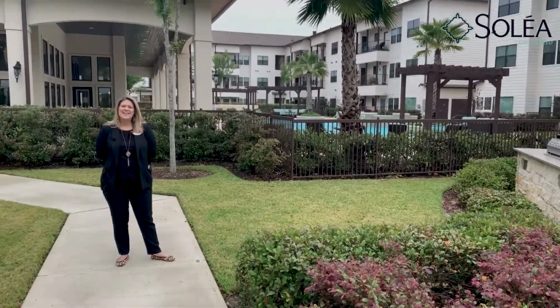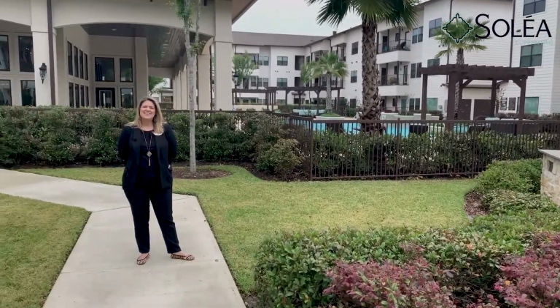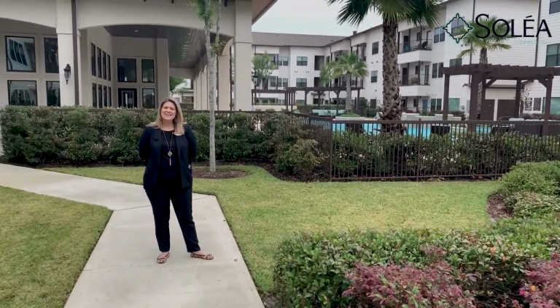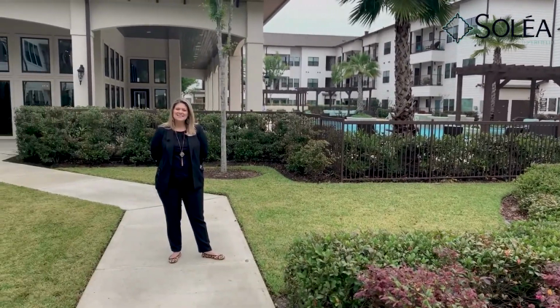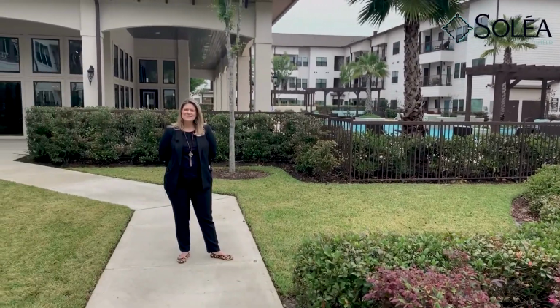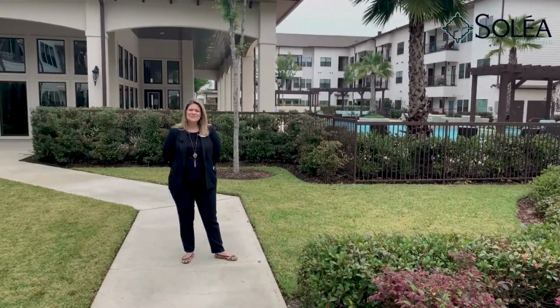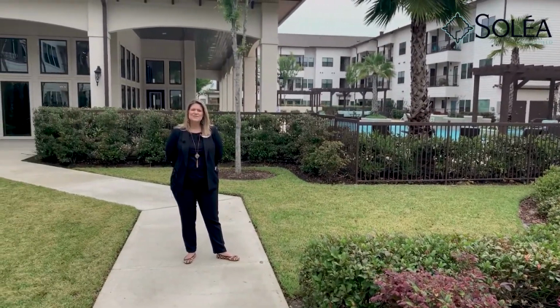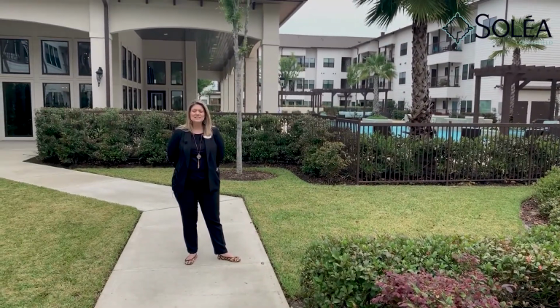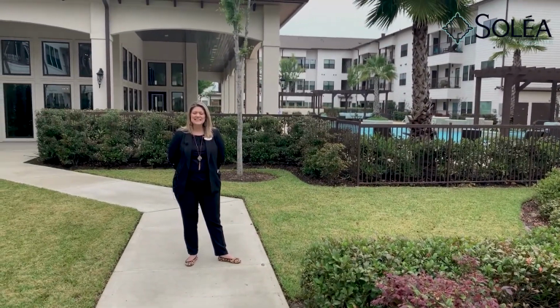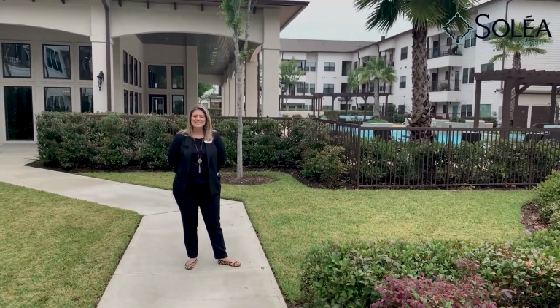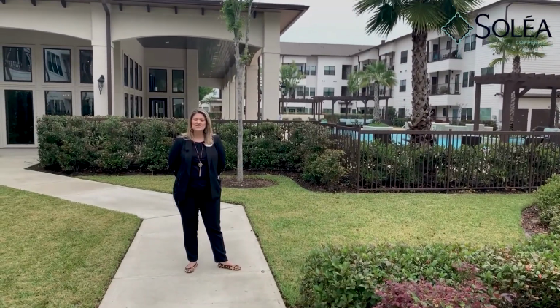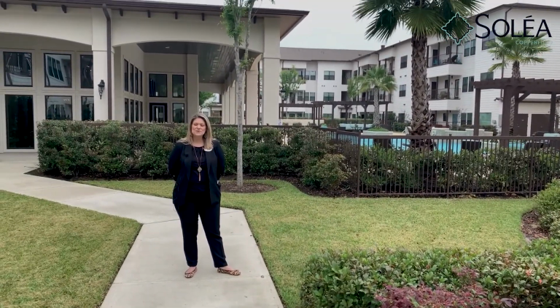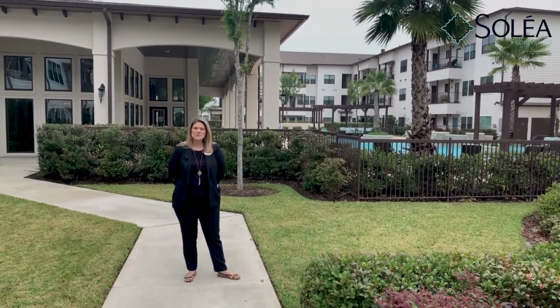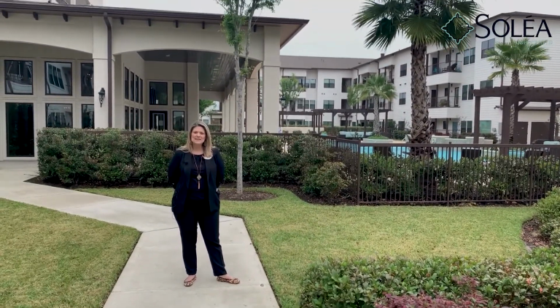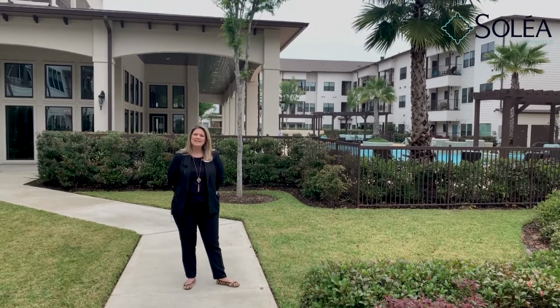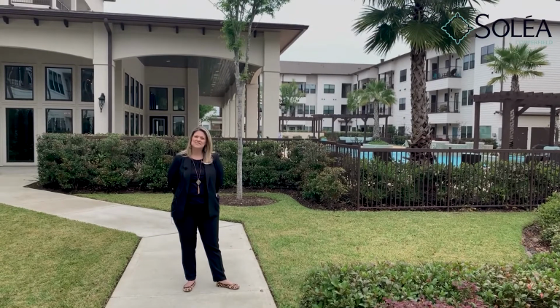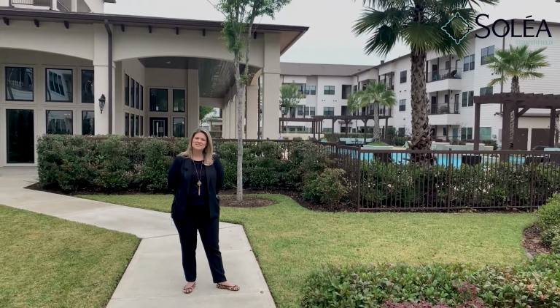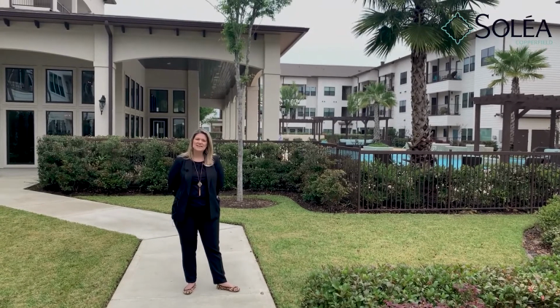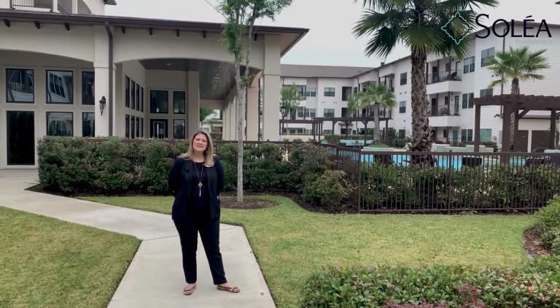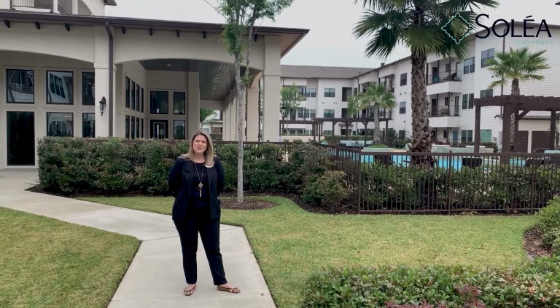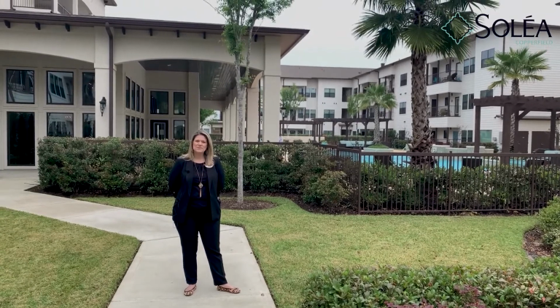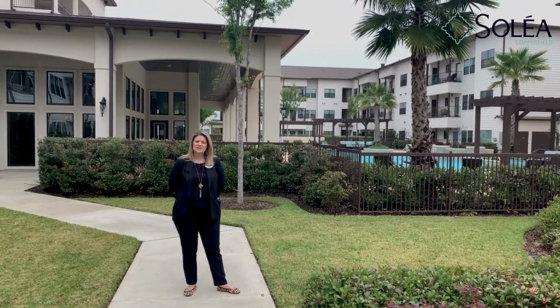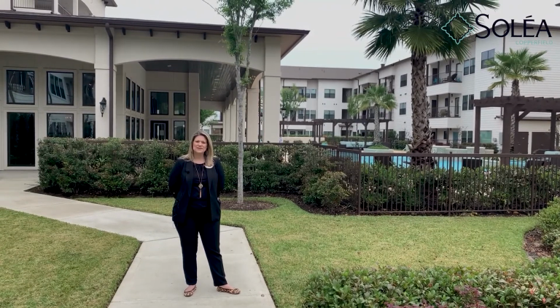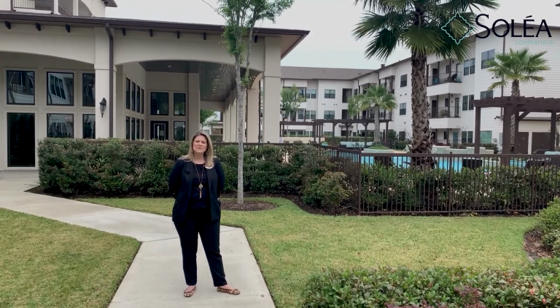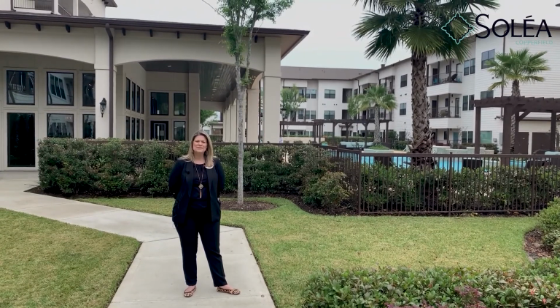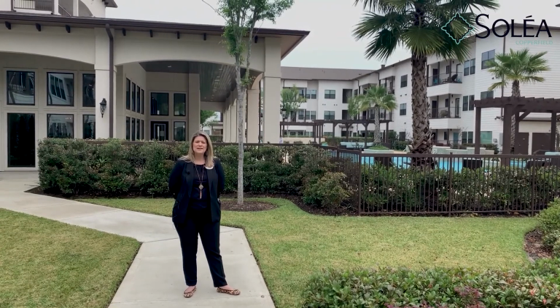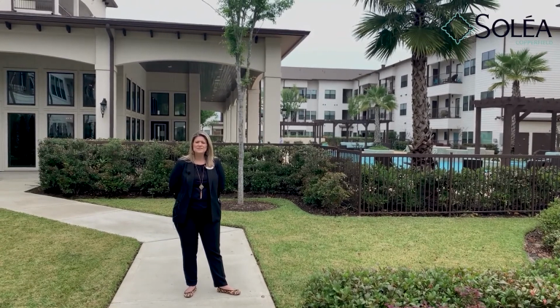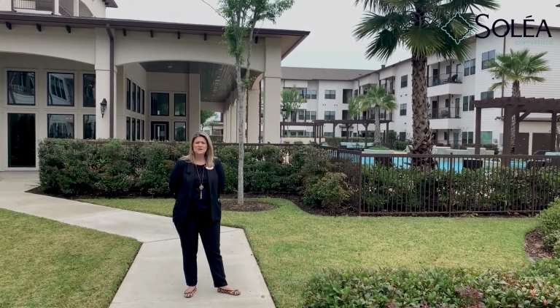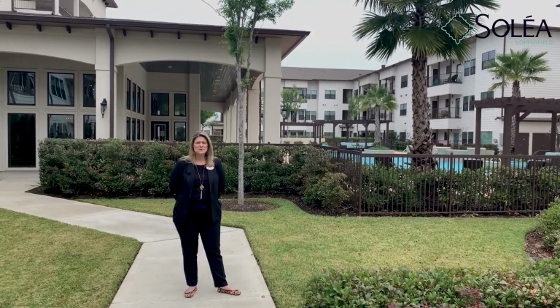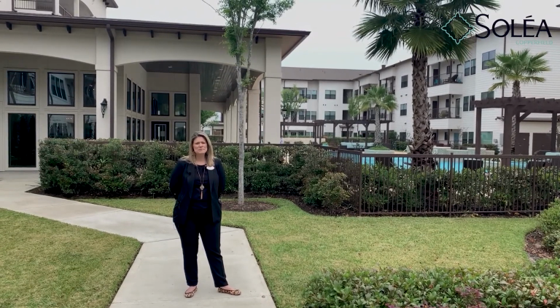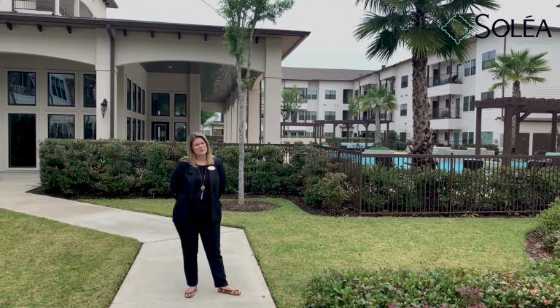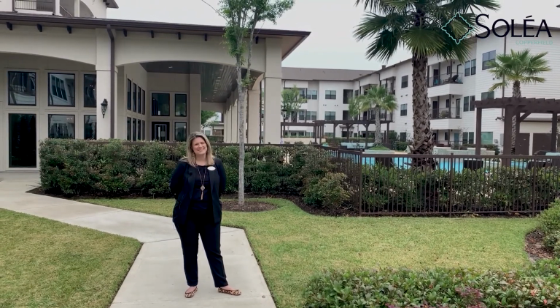Thank you for taking a tour with me of Solea Copperfield. I would love to show you in person.